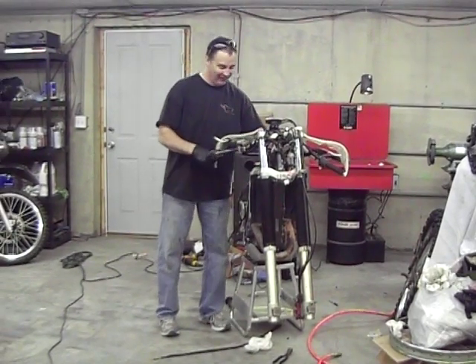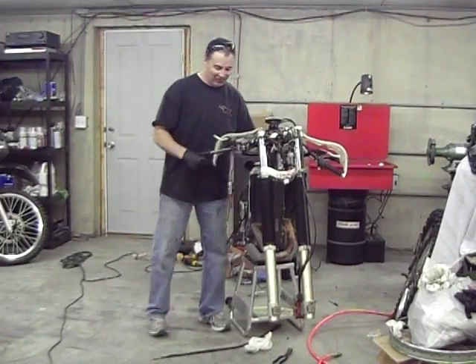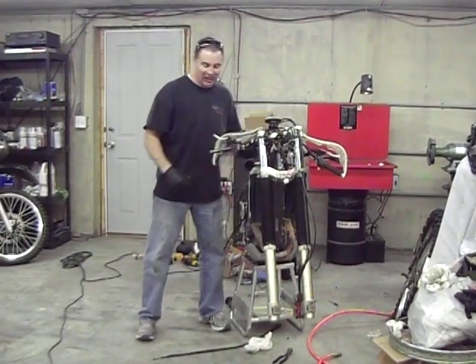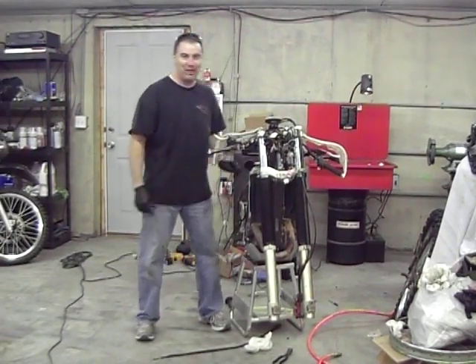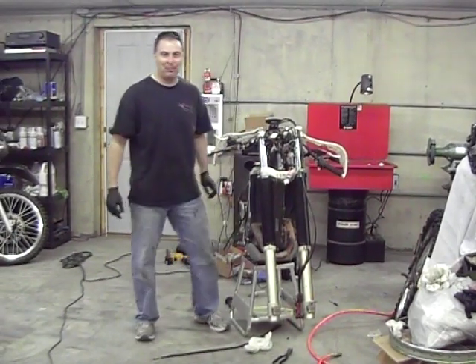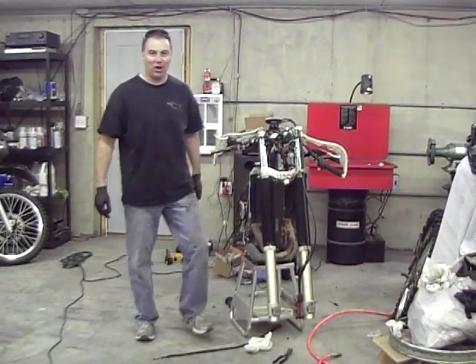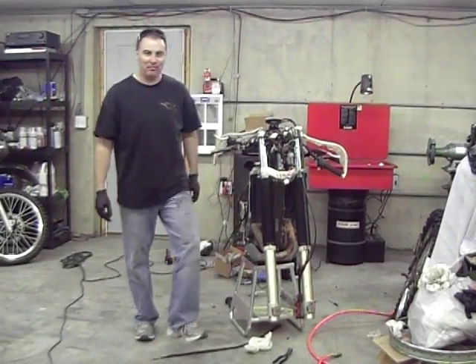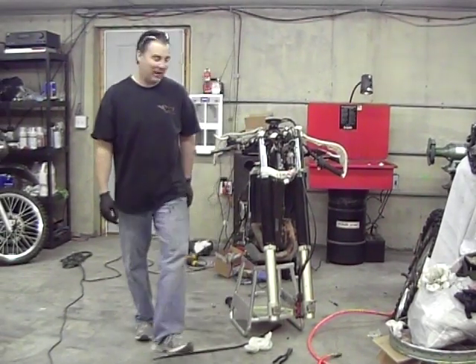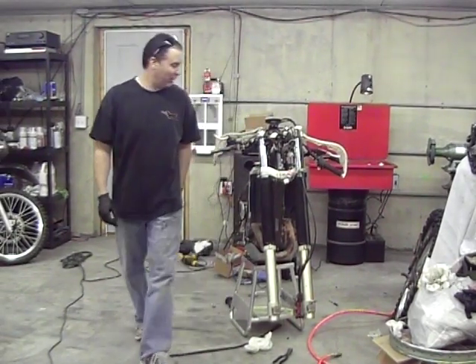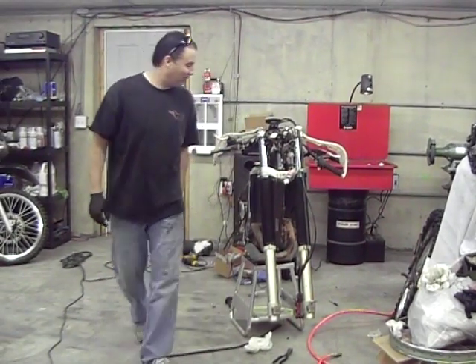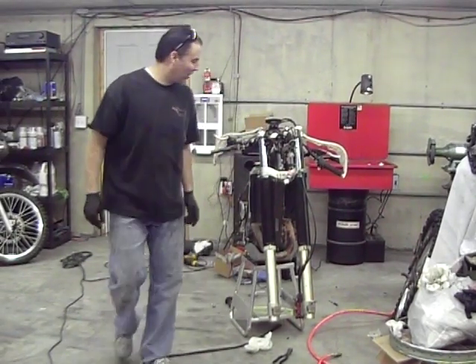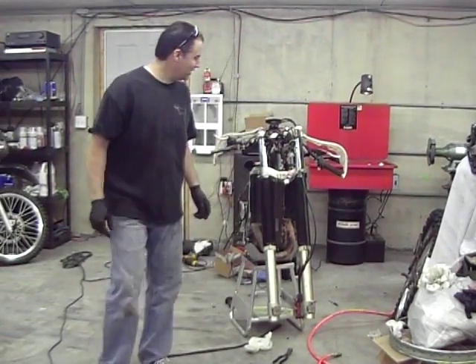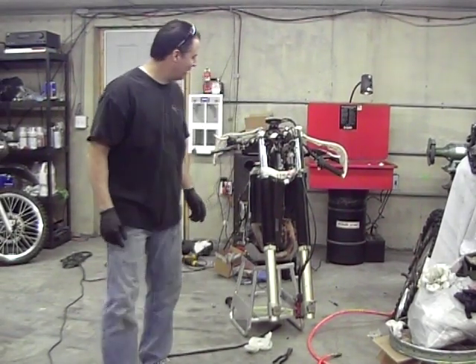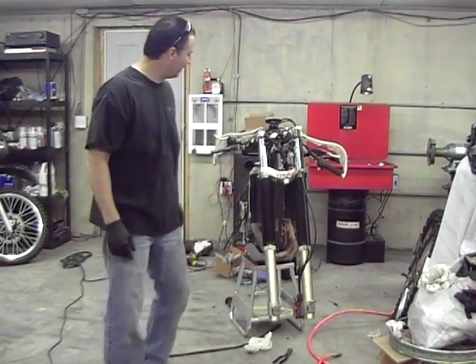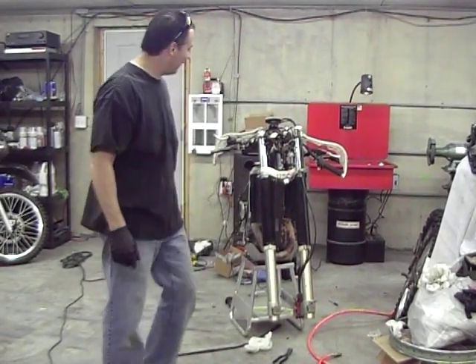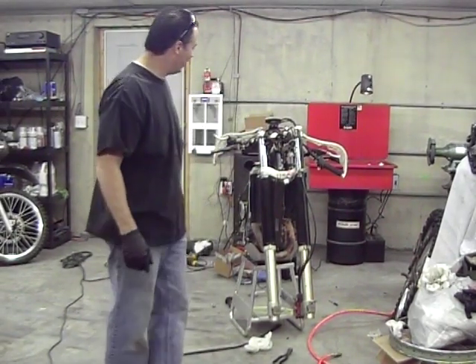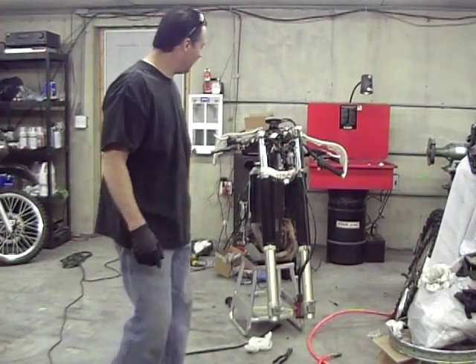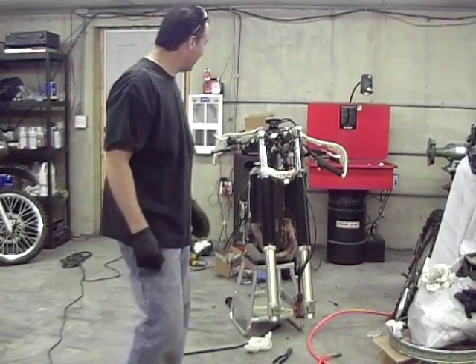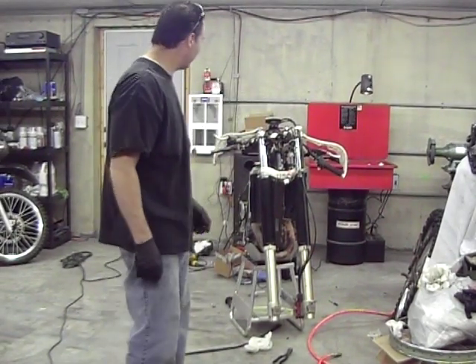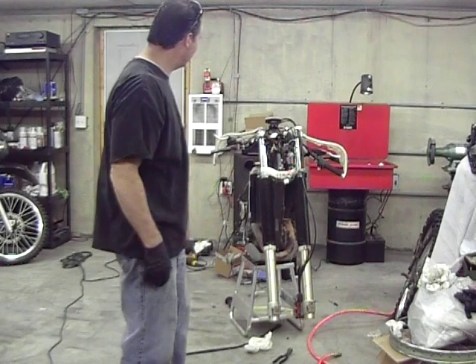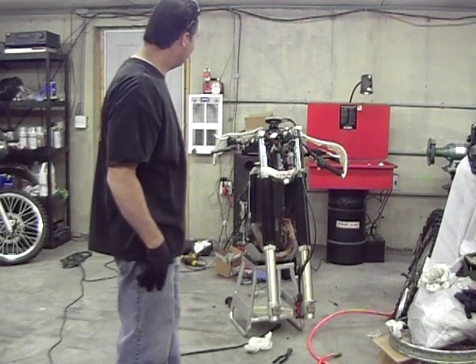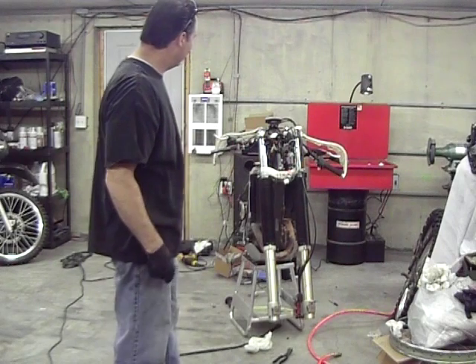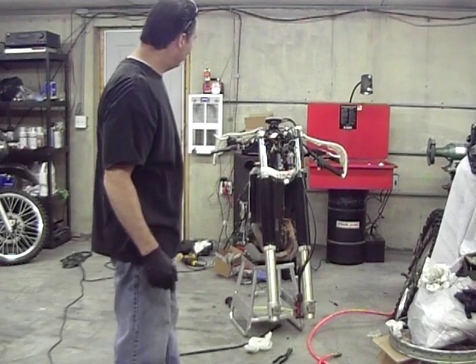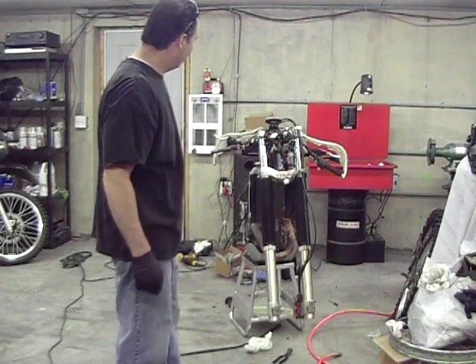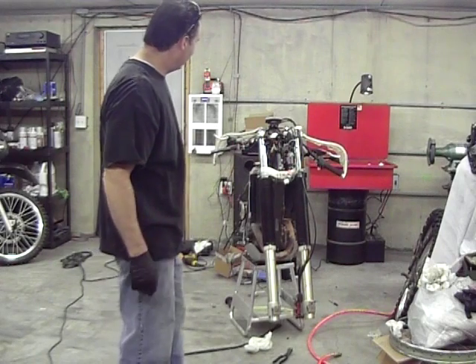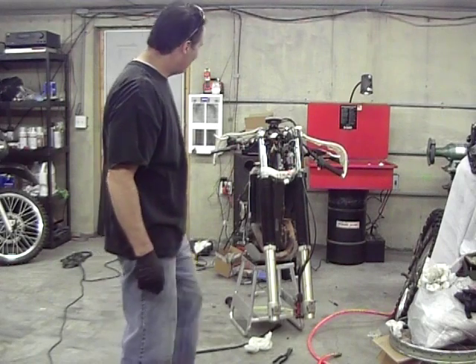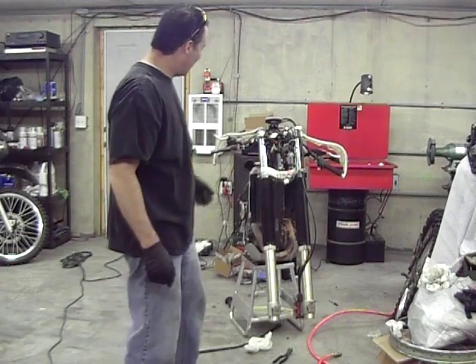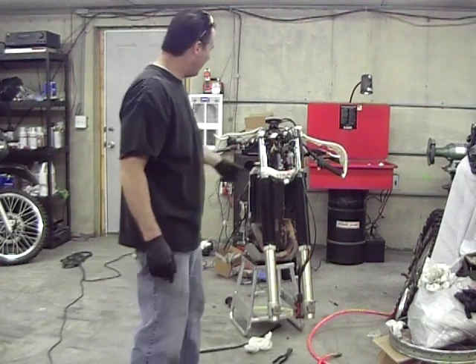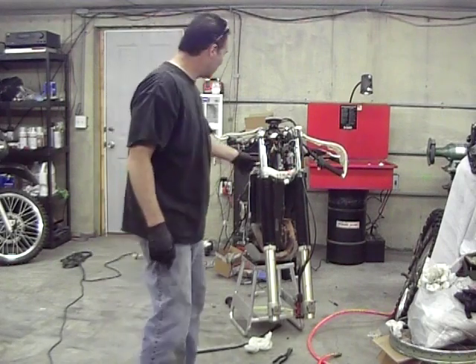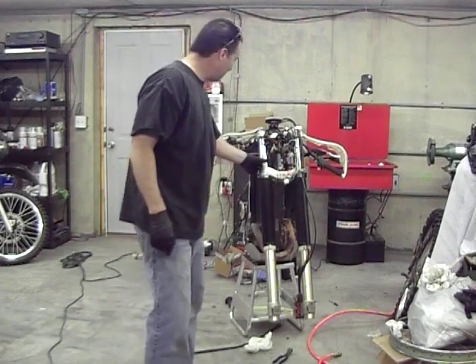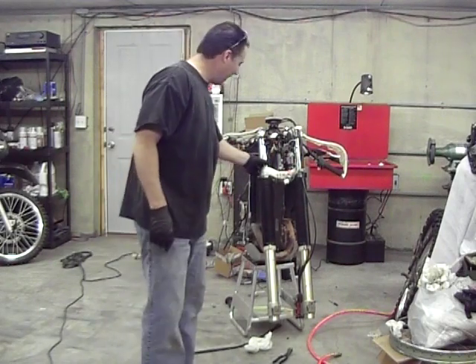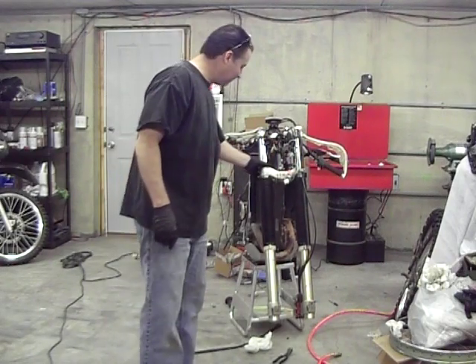We're thinking about mounting your bars down like that — what do you think? Anyway, we're just playing.